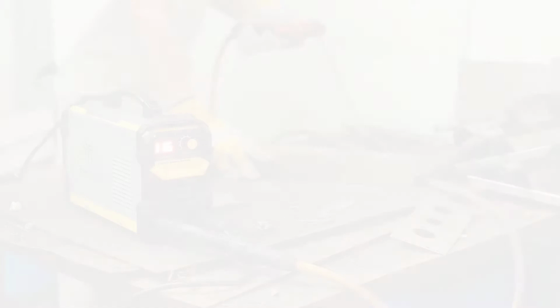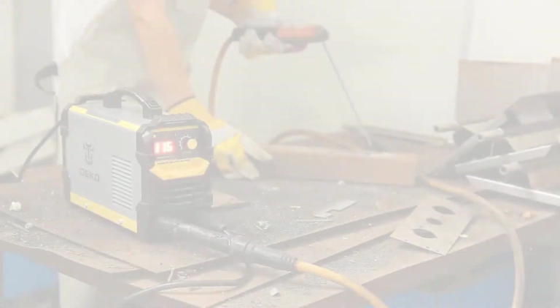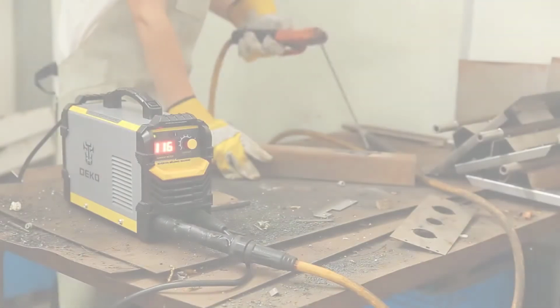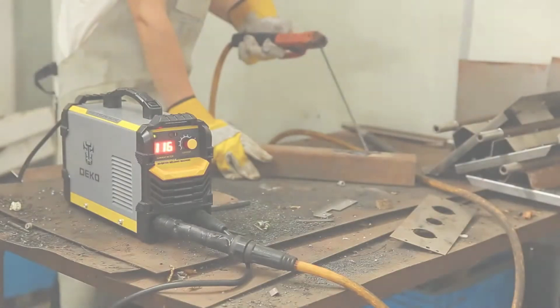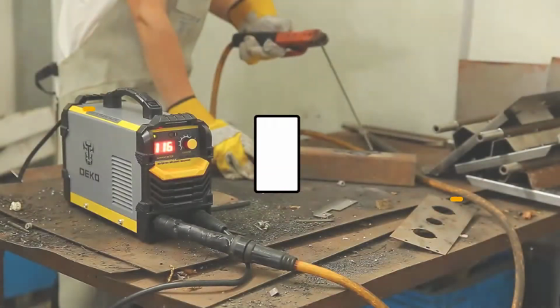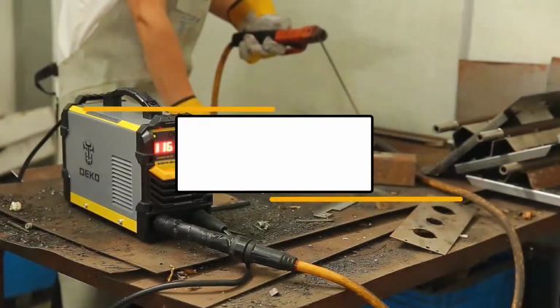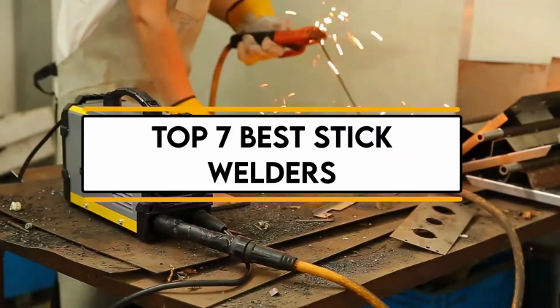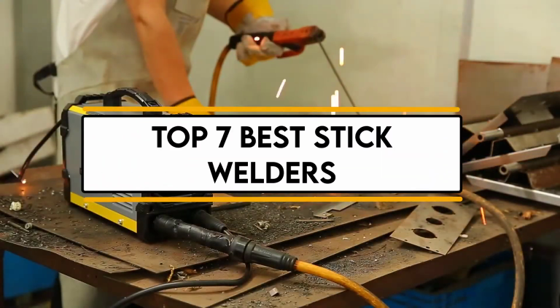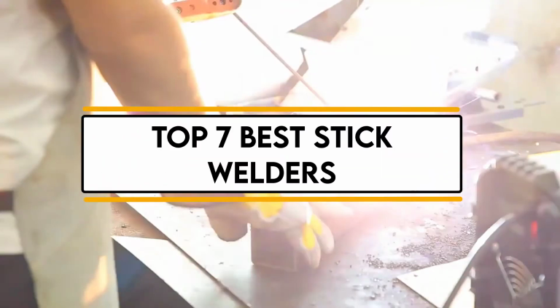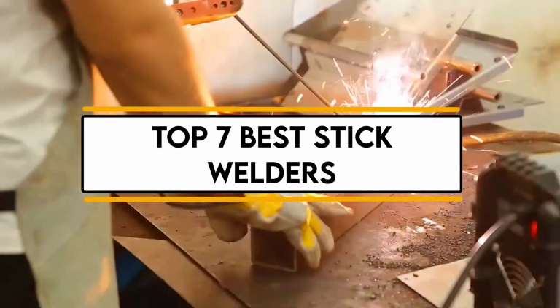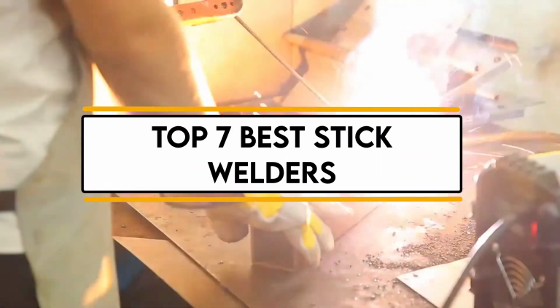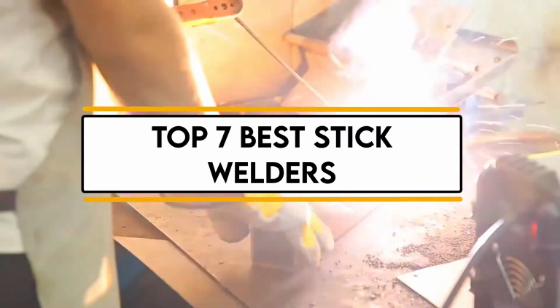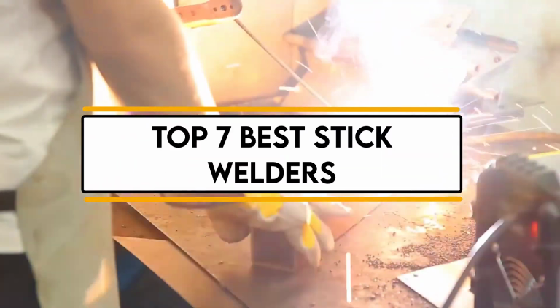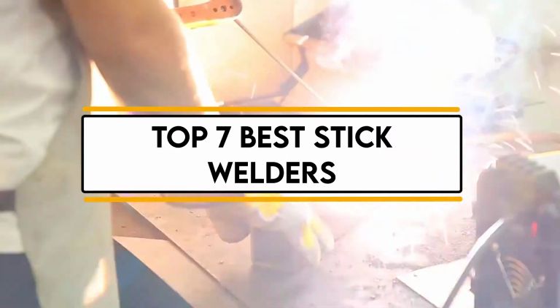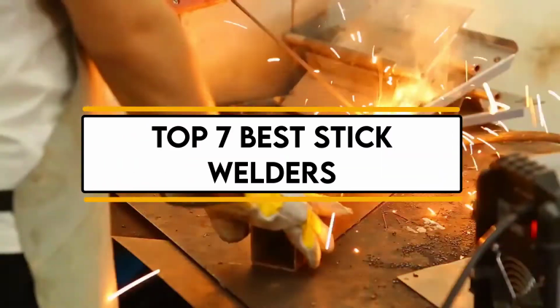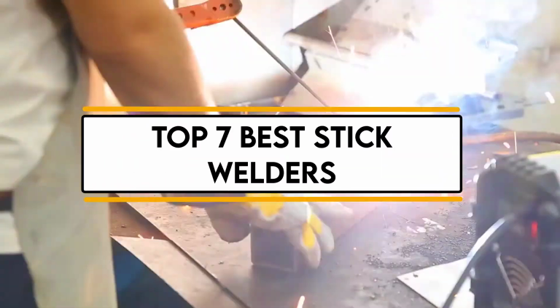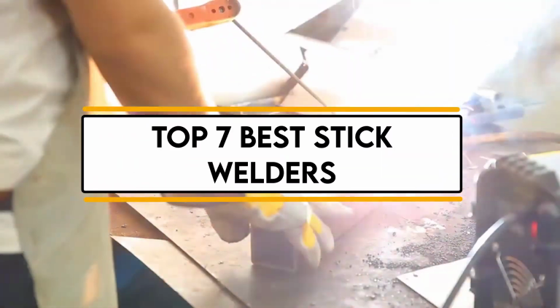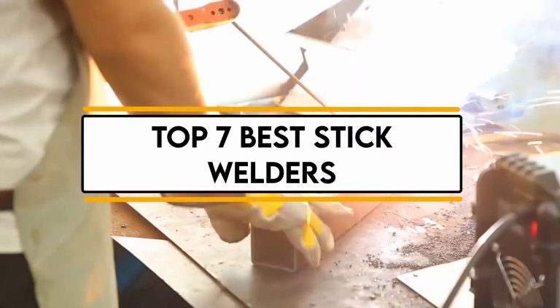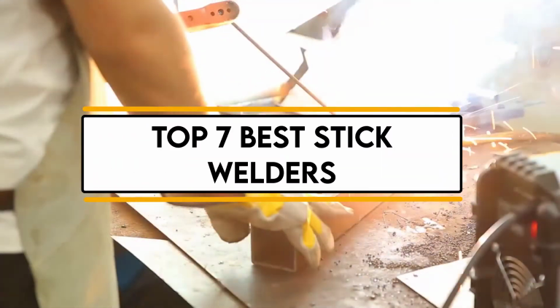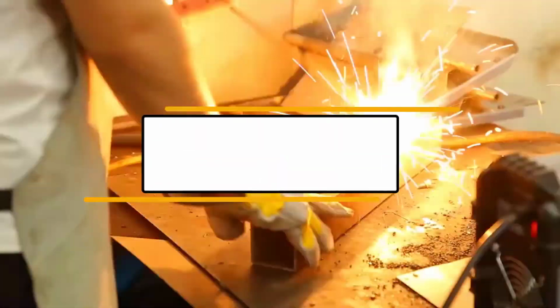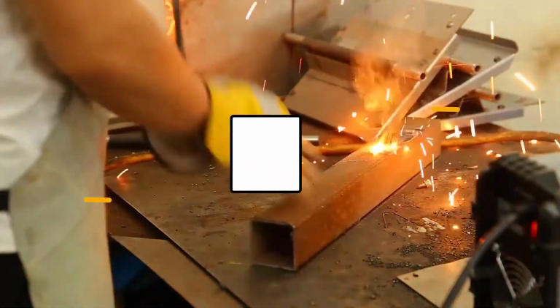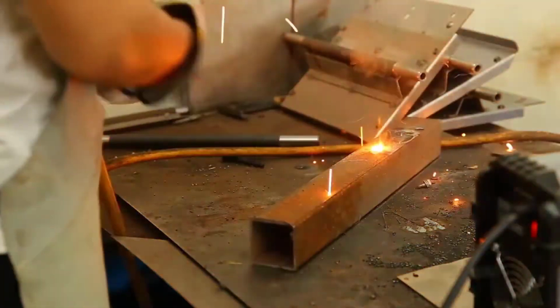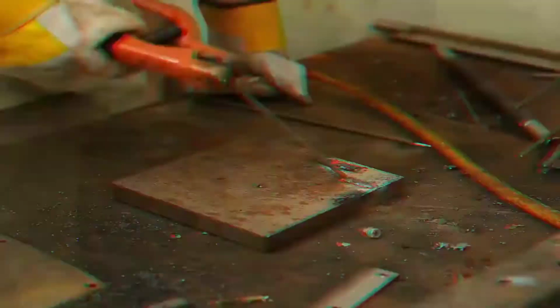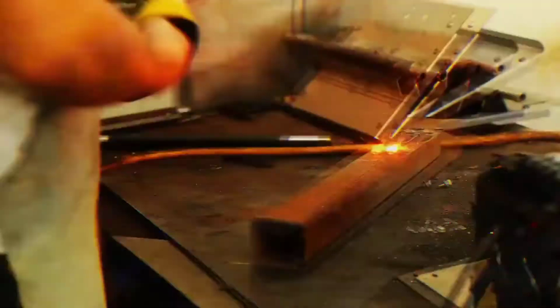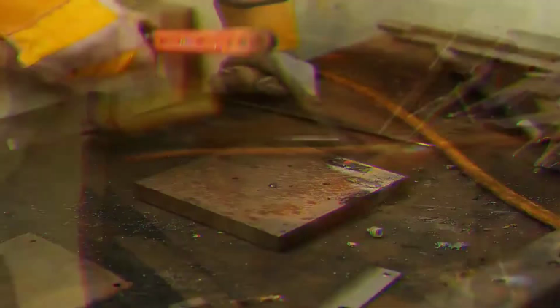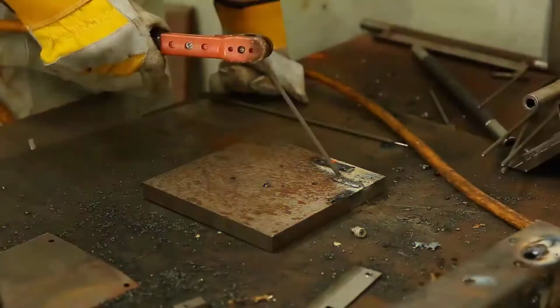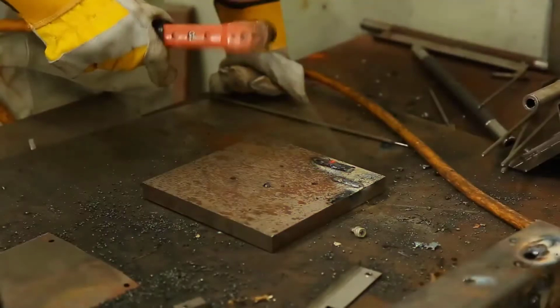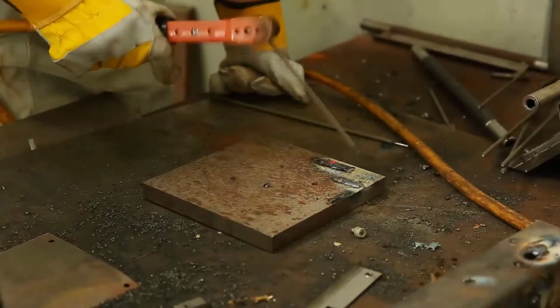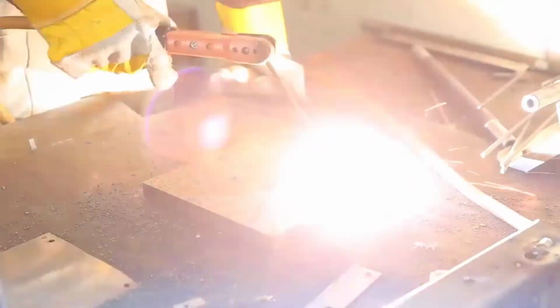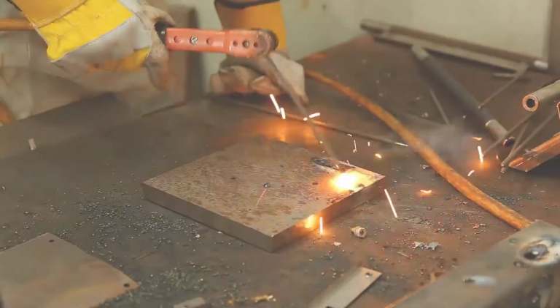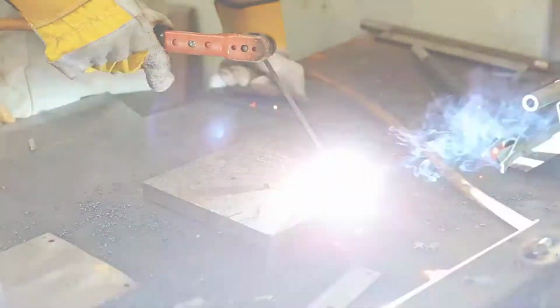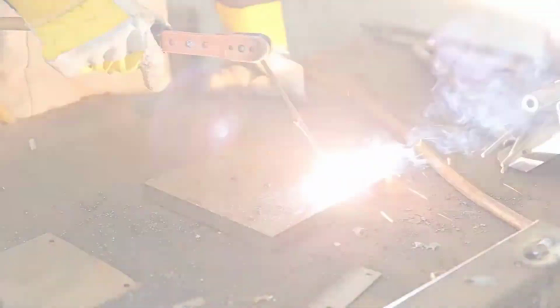In this video, we will discuss the top 7 best stick welders. So let's get started.